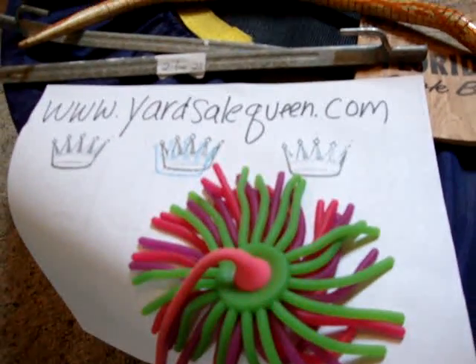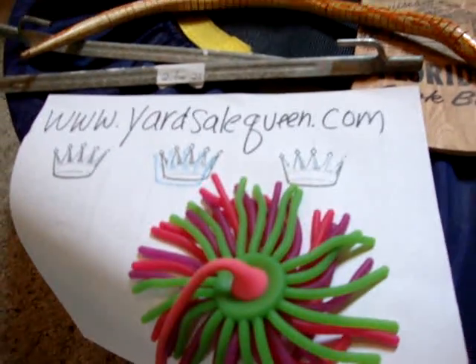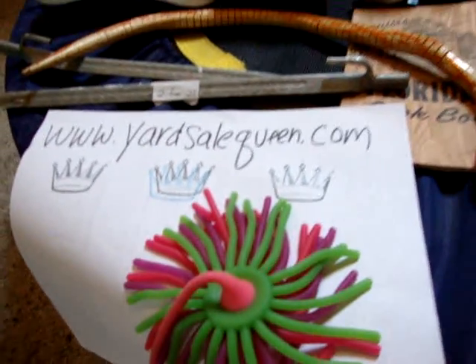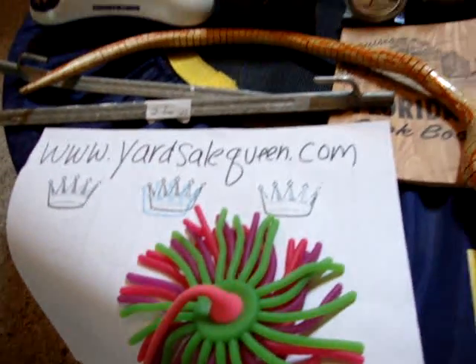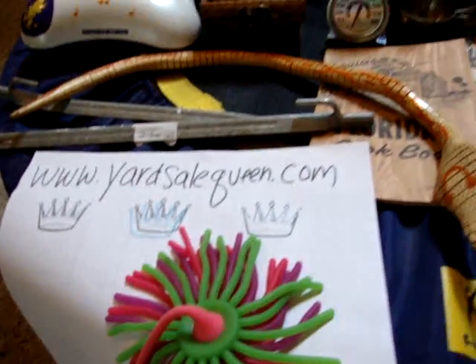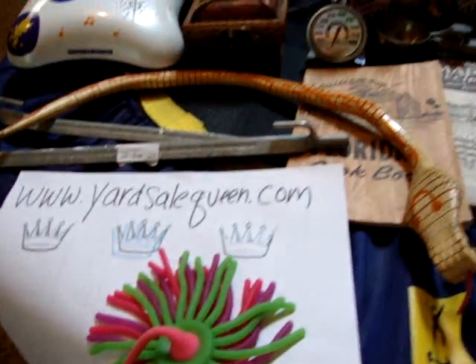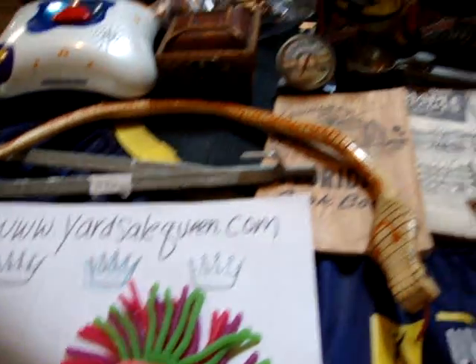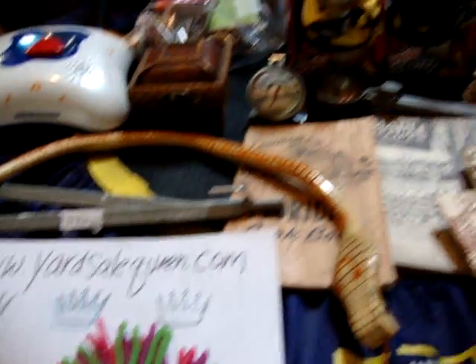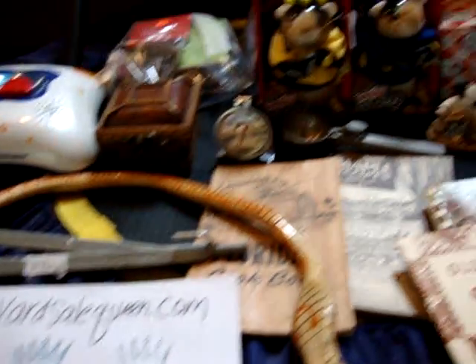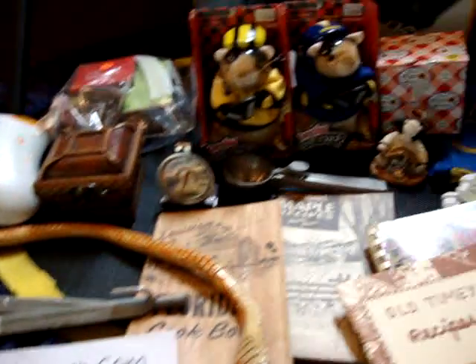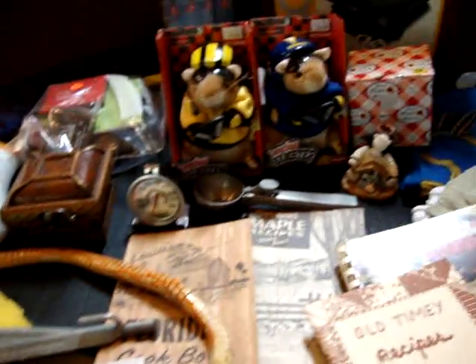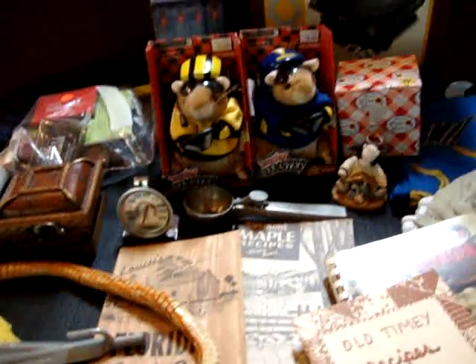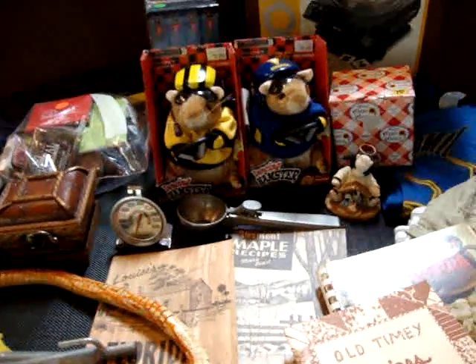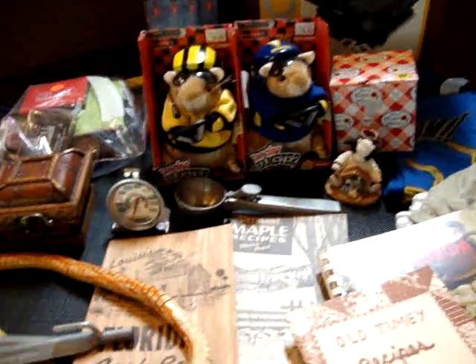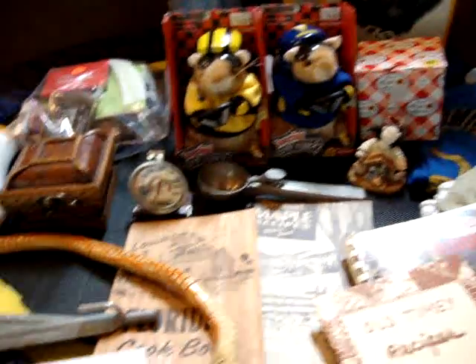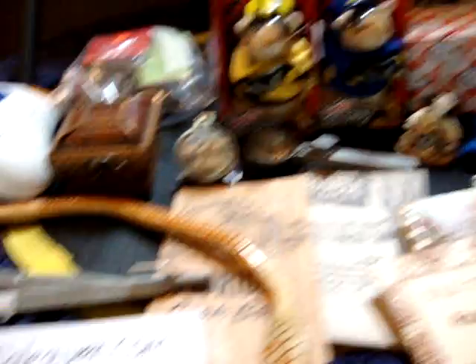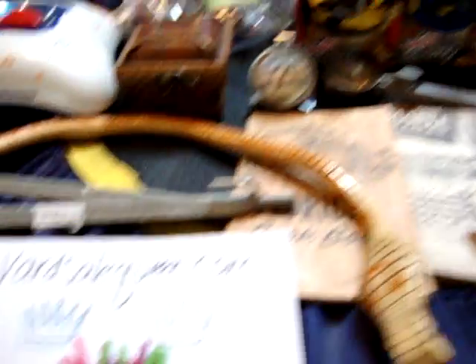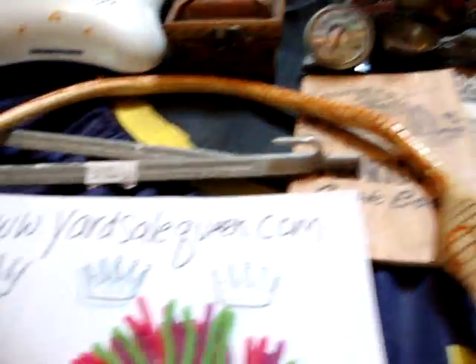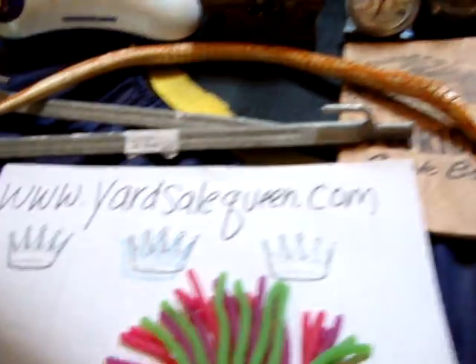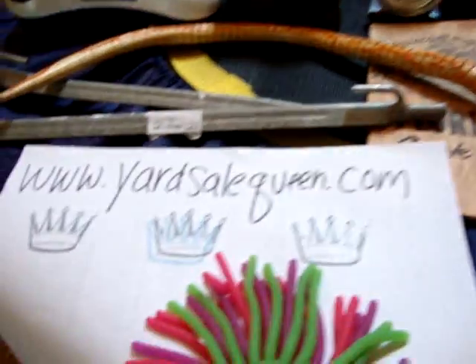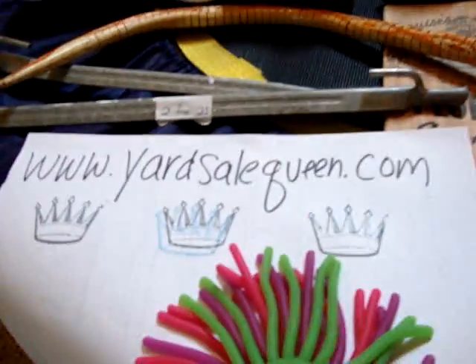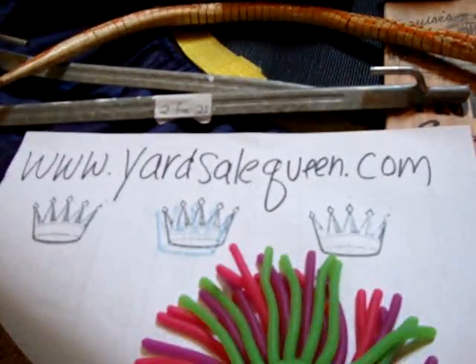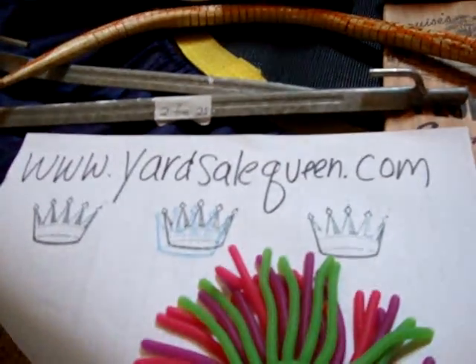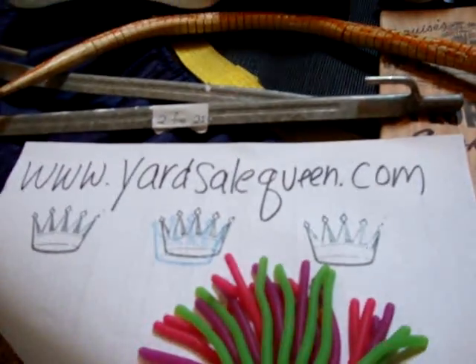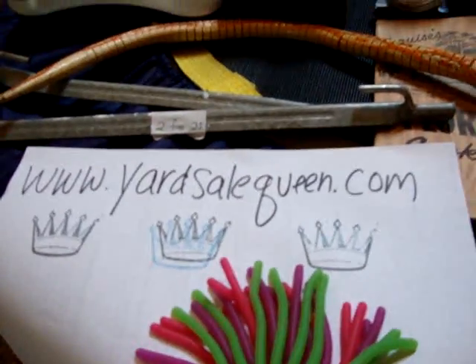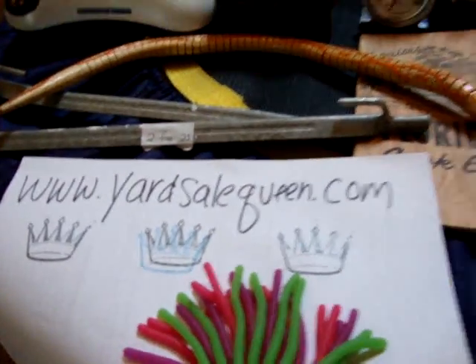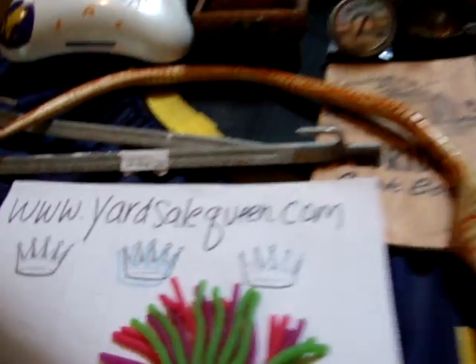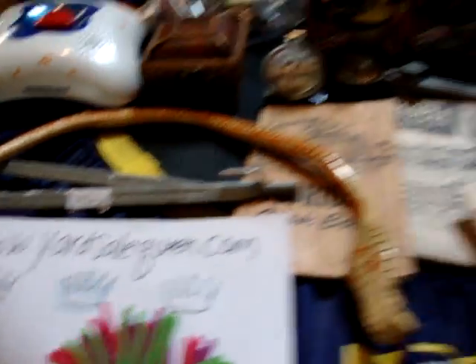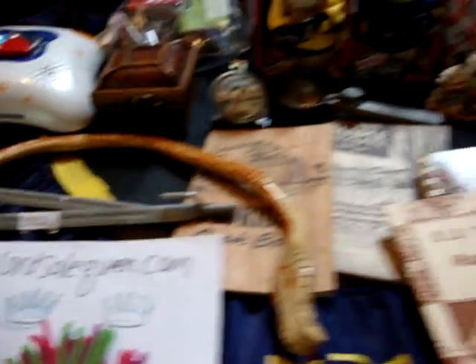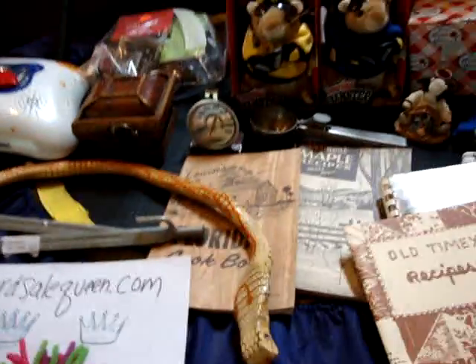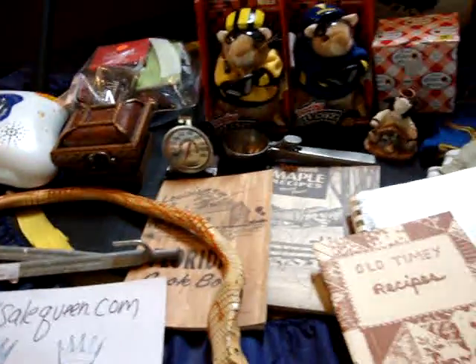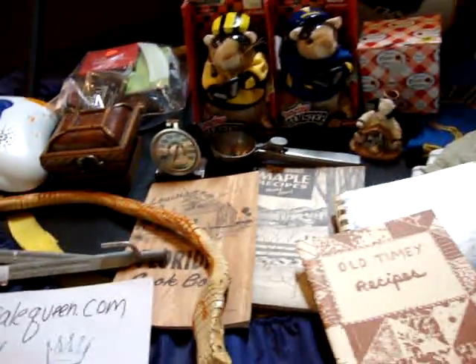And that's about it. Don't forget, visit me at YardSaleQueen.com and I'll talk to you soon. Bye-bye.